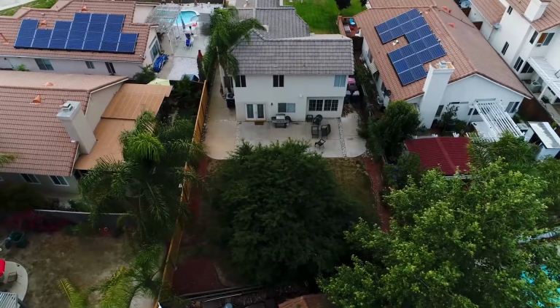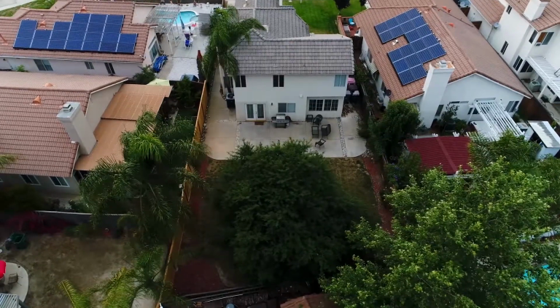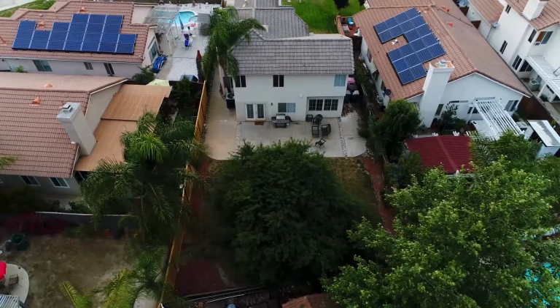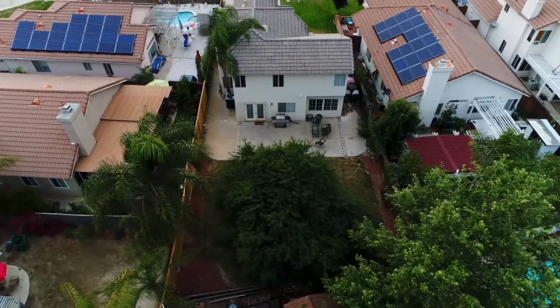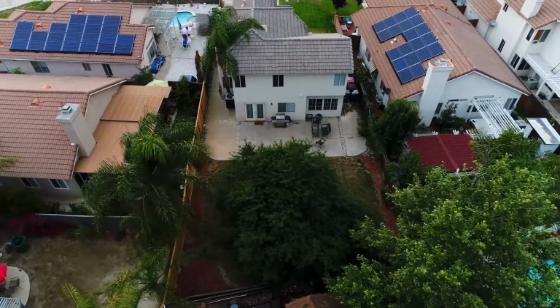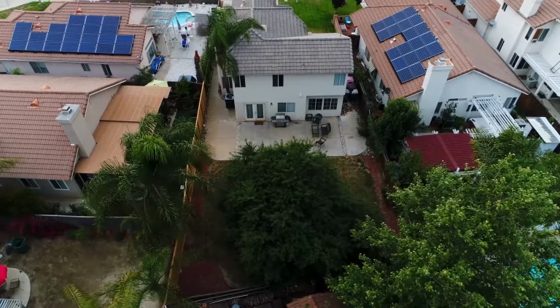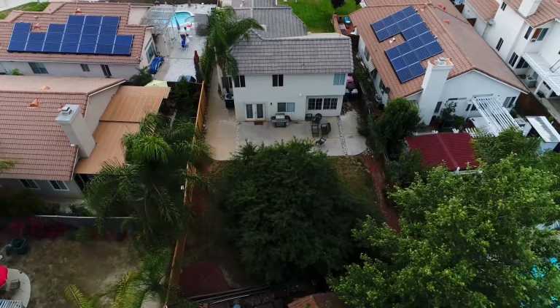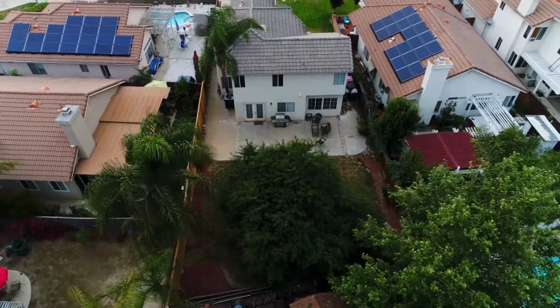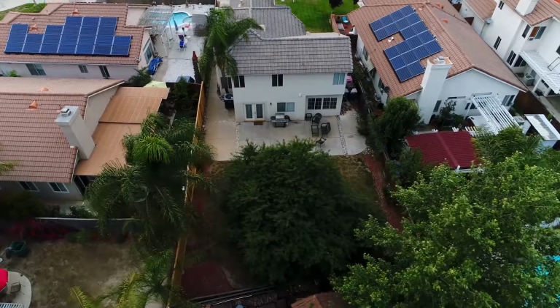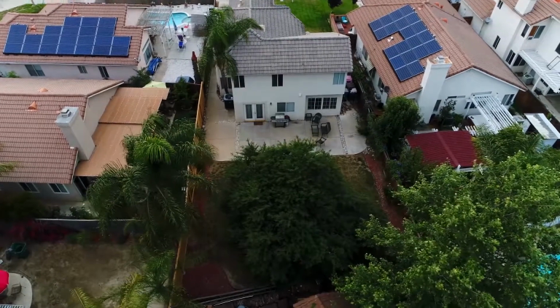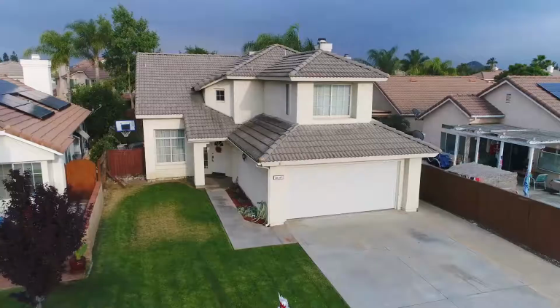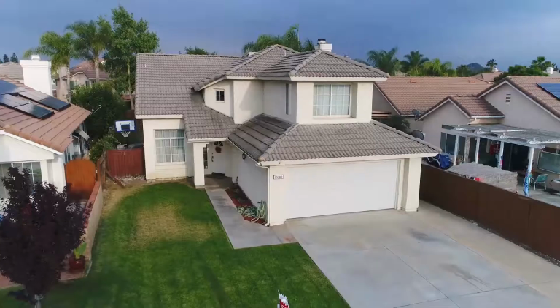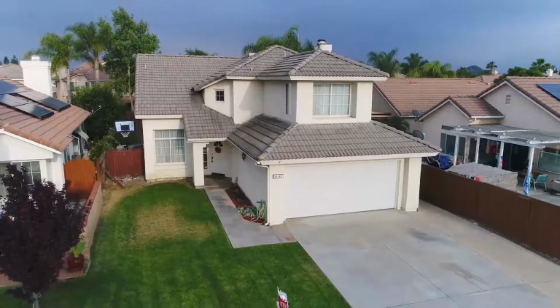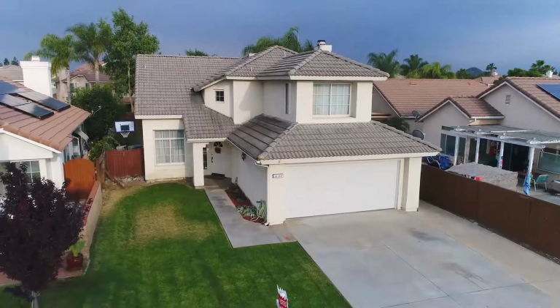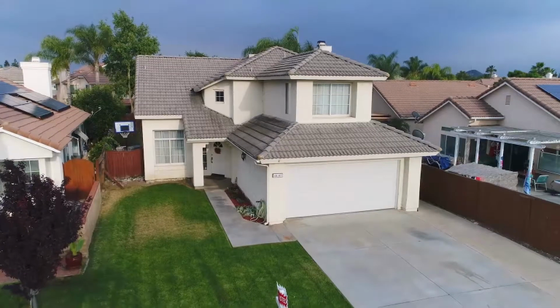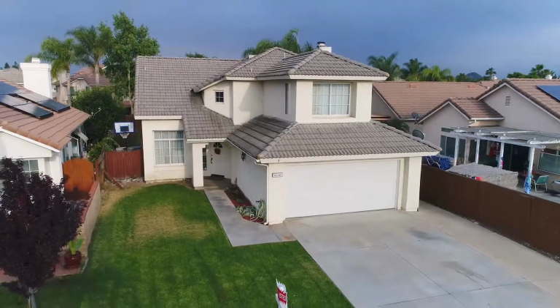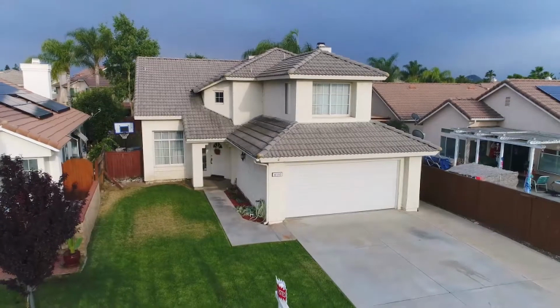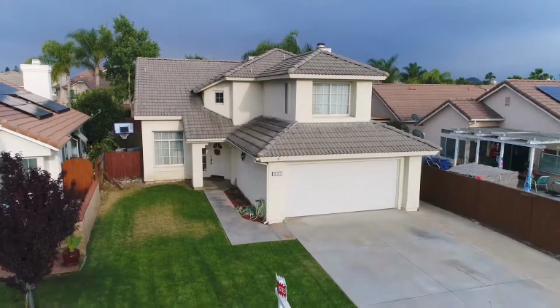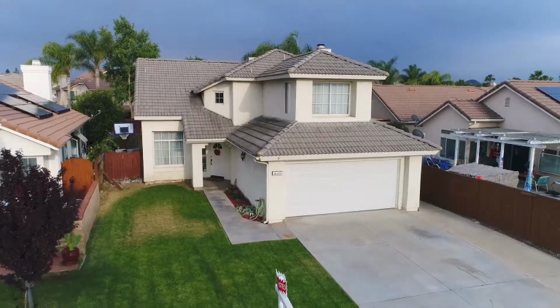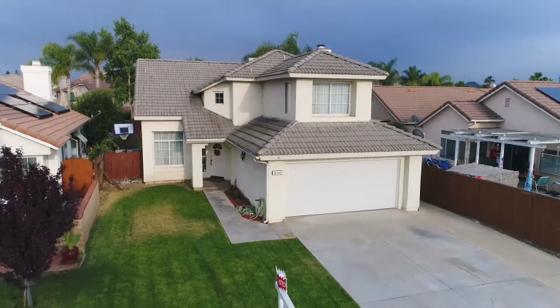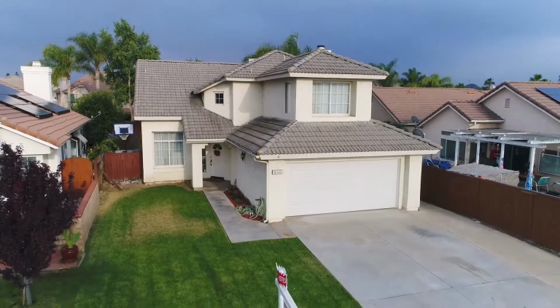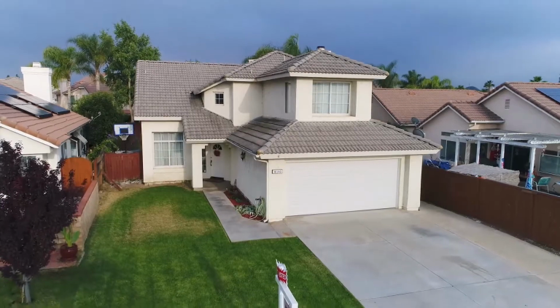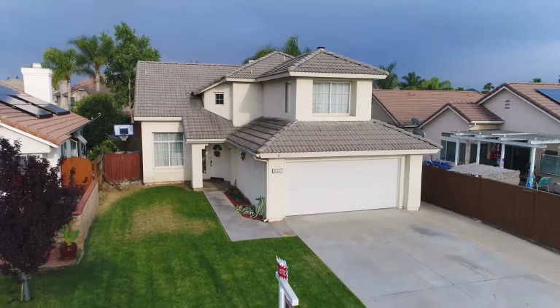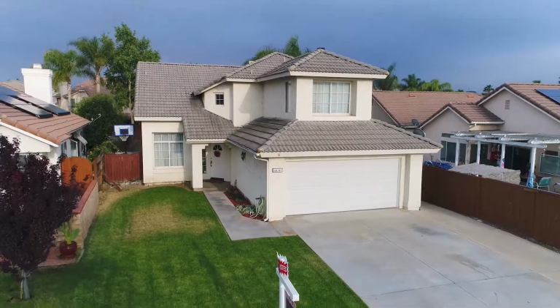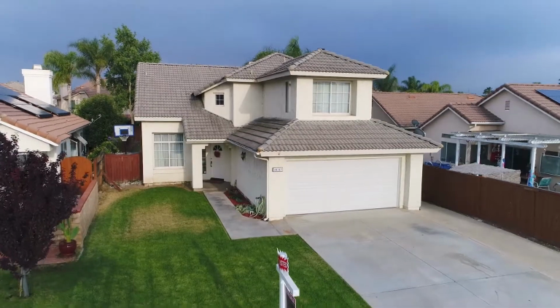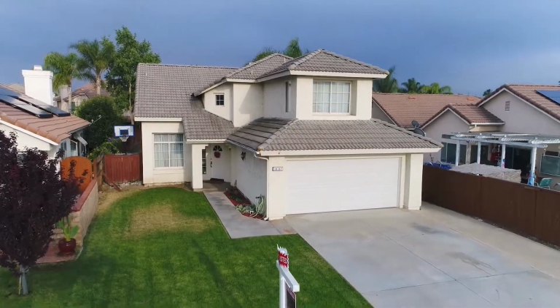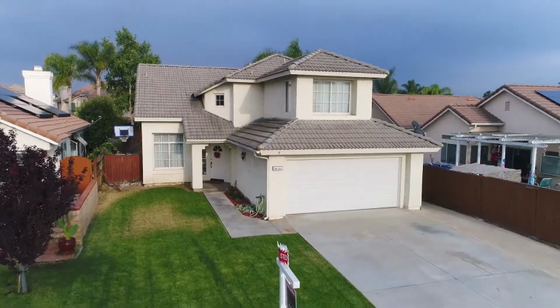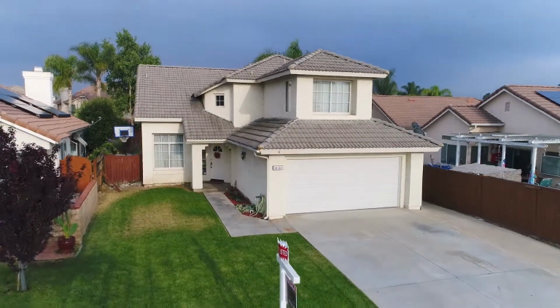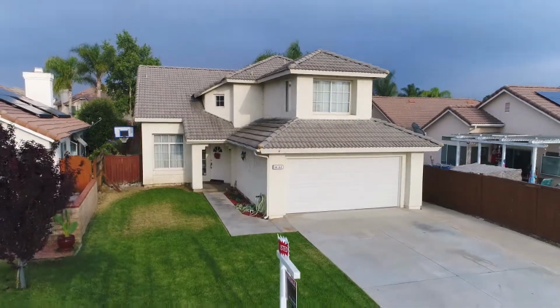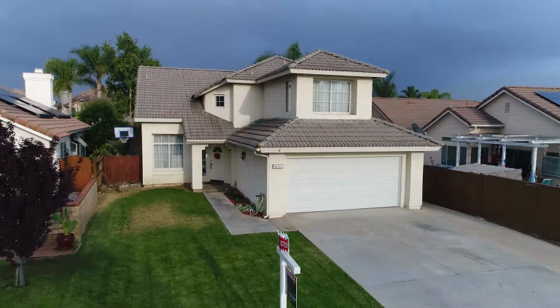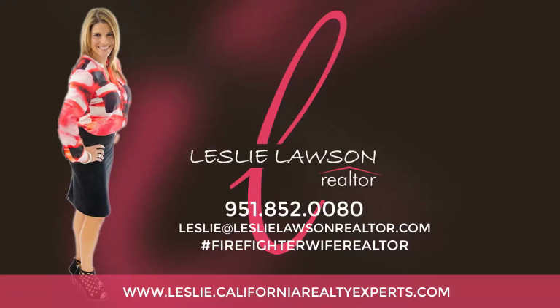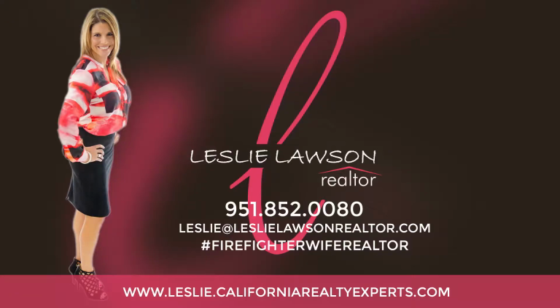What are you waiting for? Call me now for more information or for a private showing.